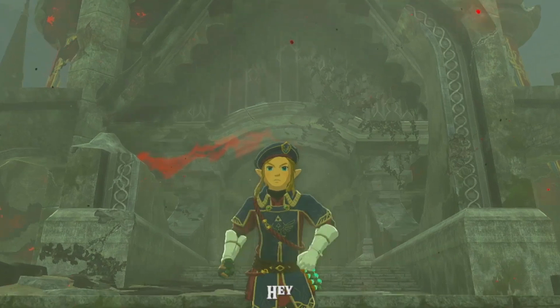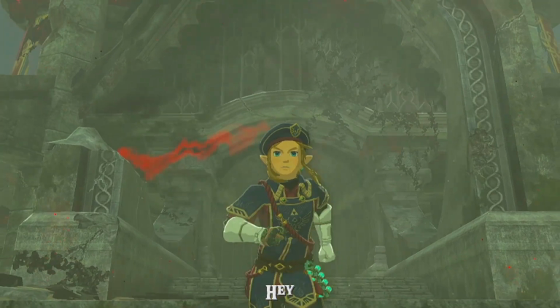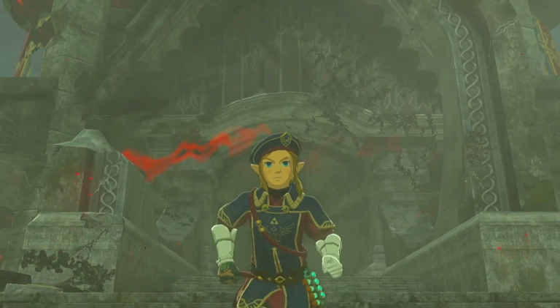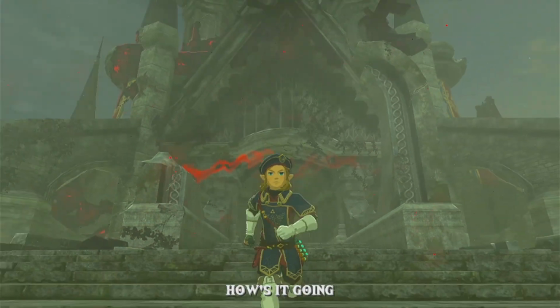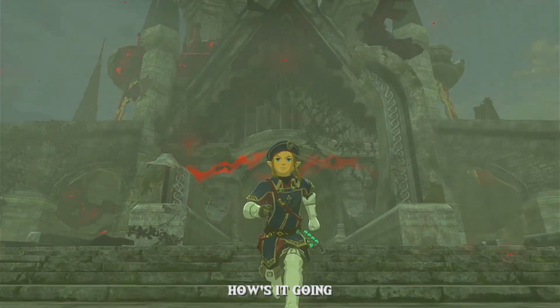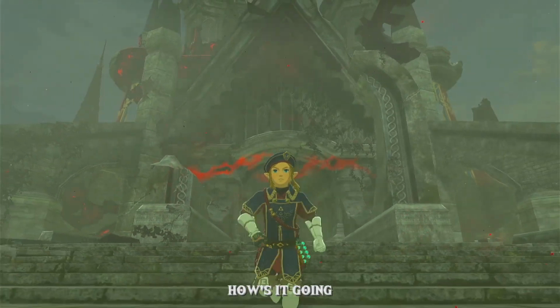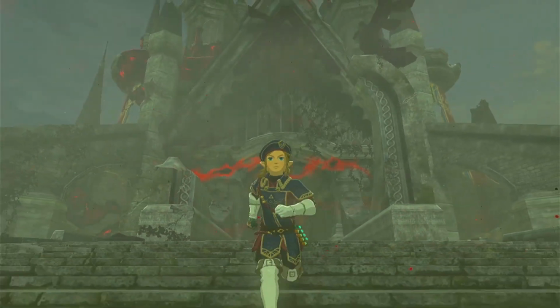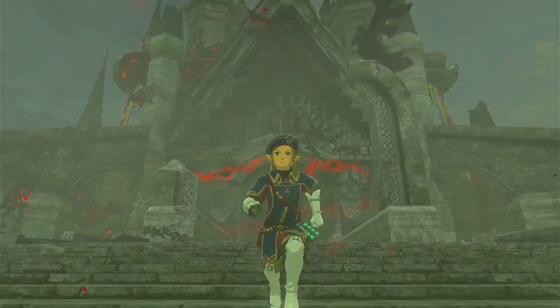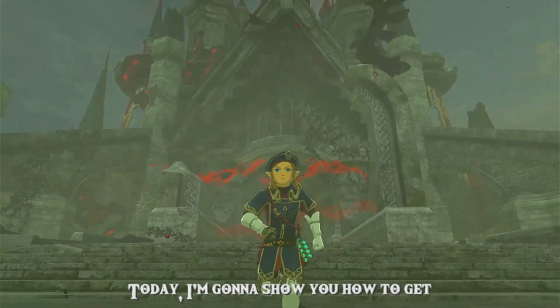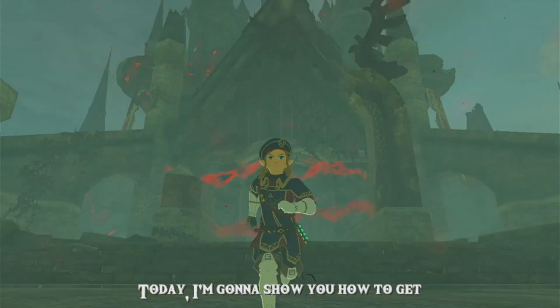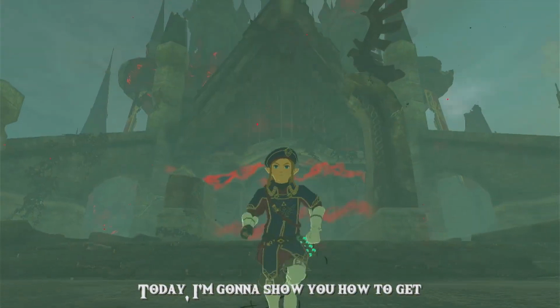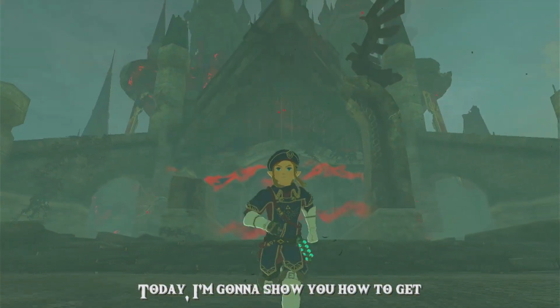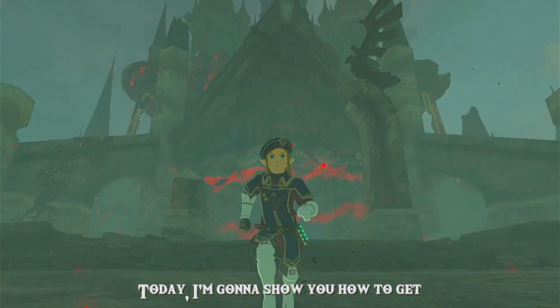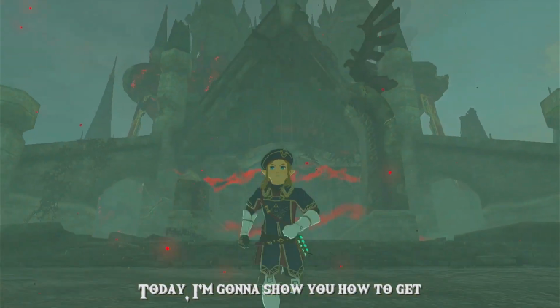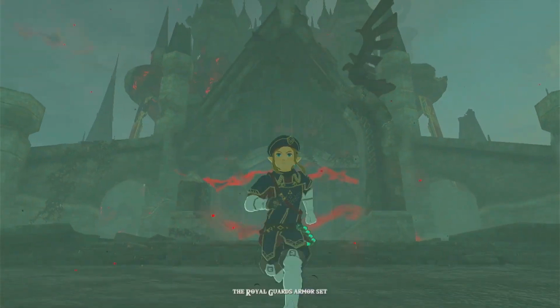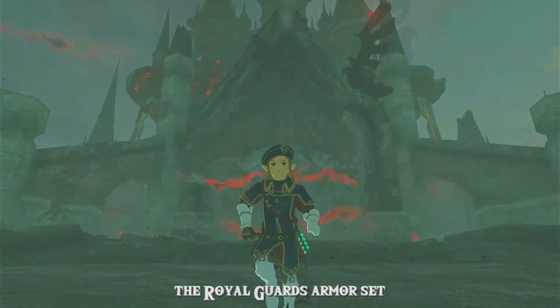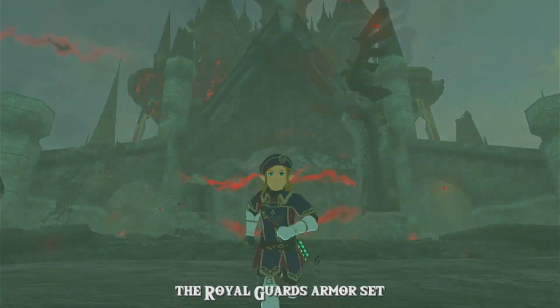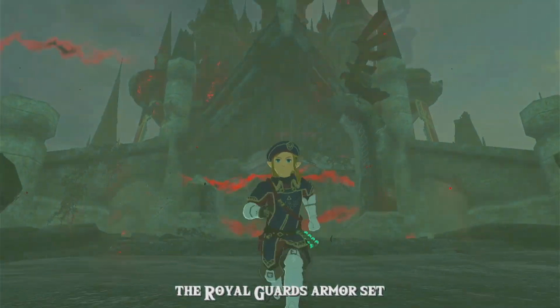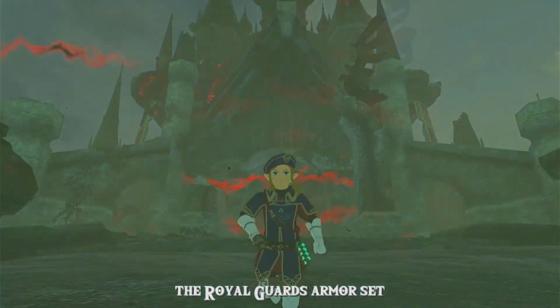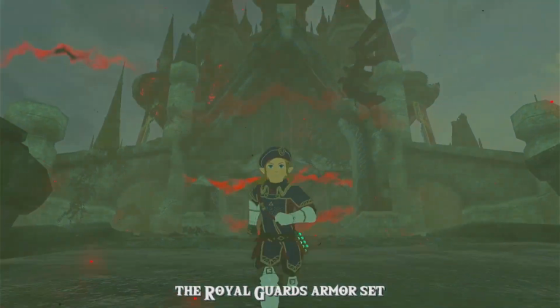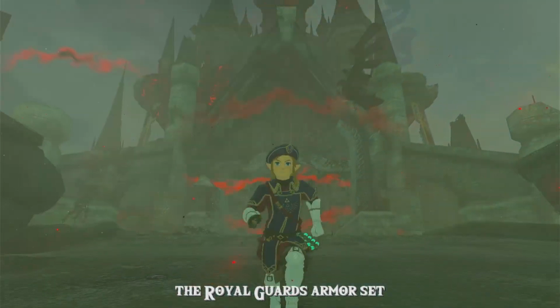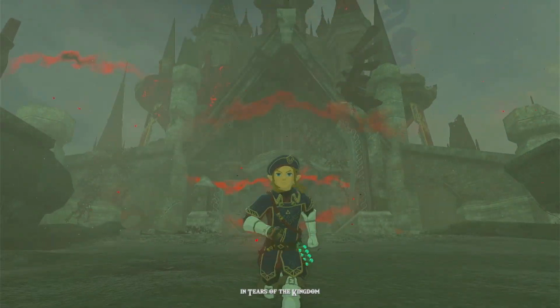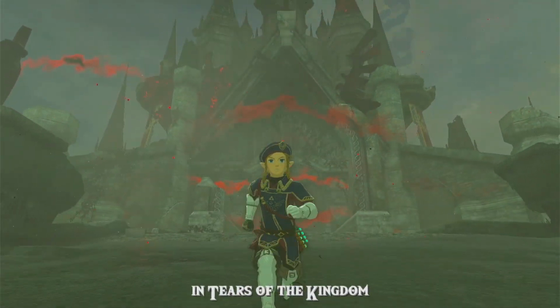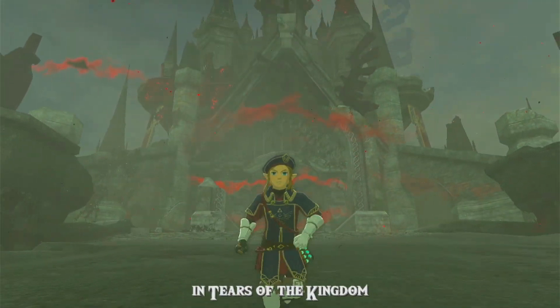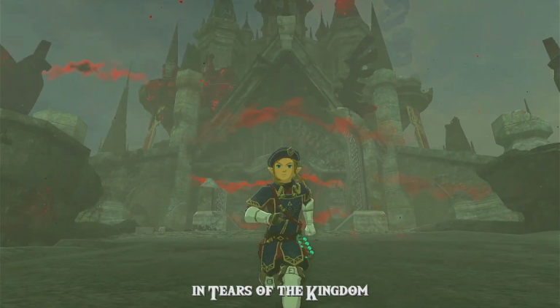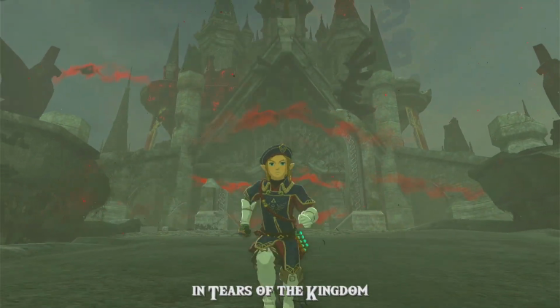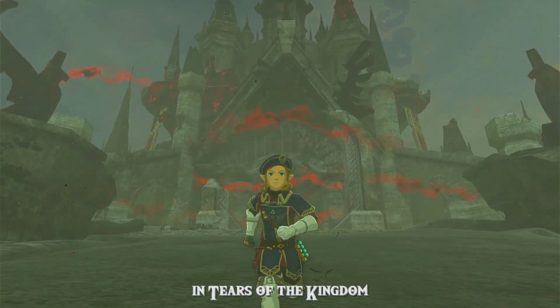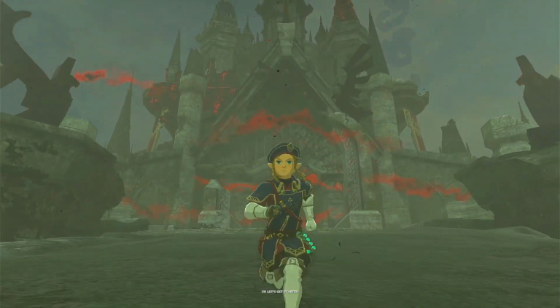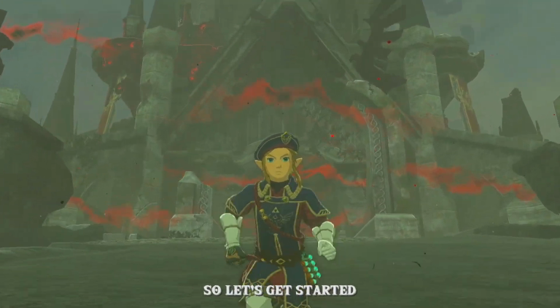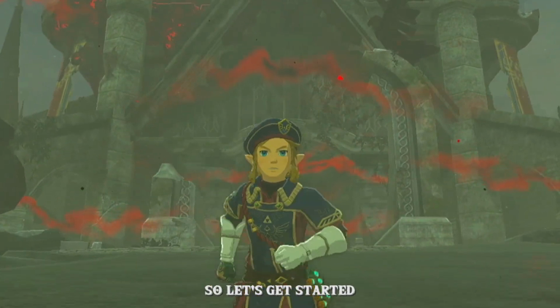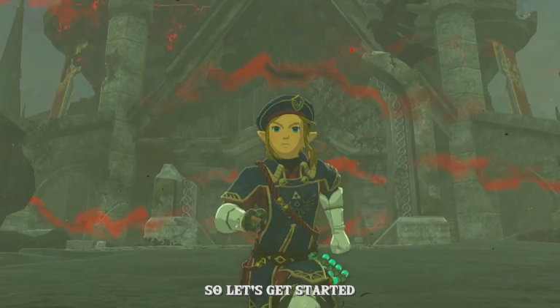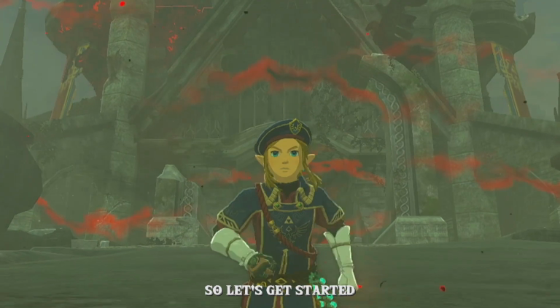Hey, how's it going? Today I'm going to show you how to get the Royal Guard's armor set in Tears of the Kingdom, so let's get started.